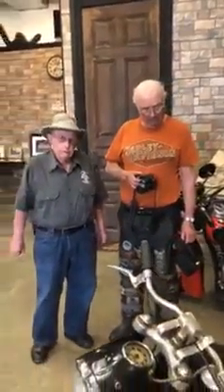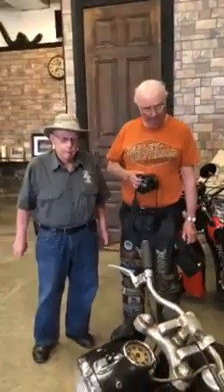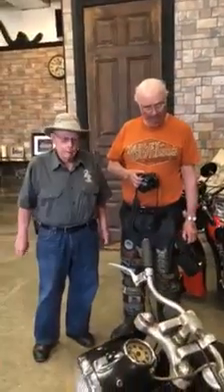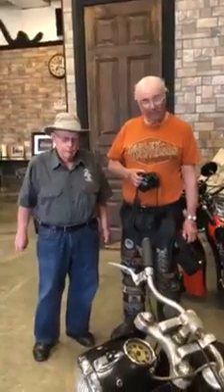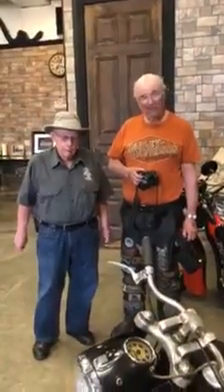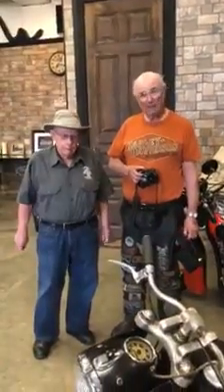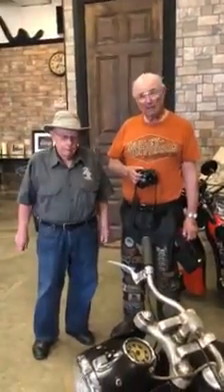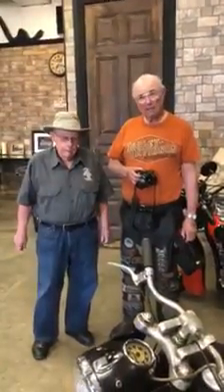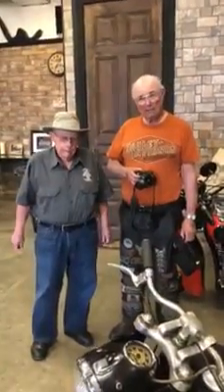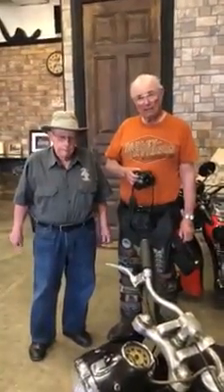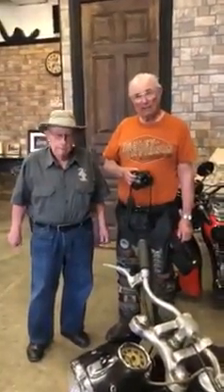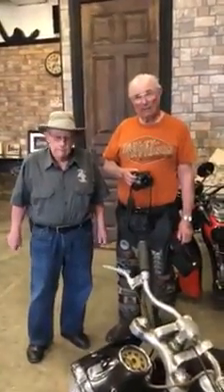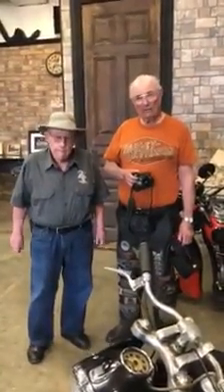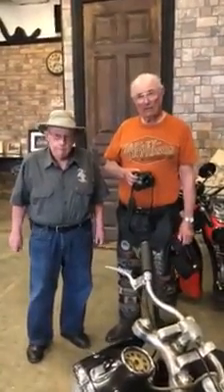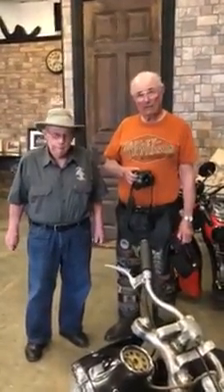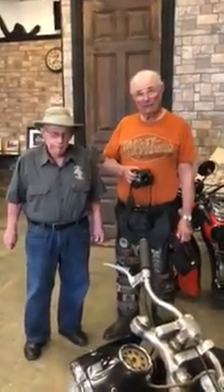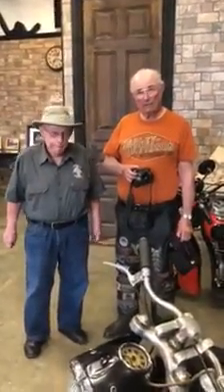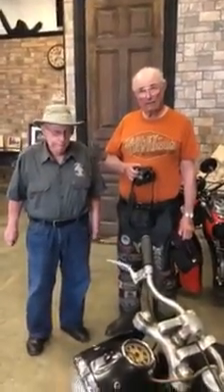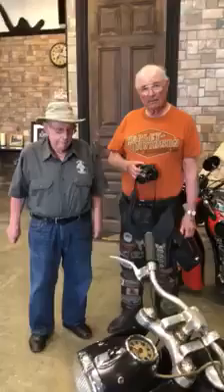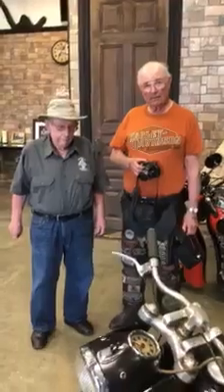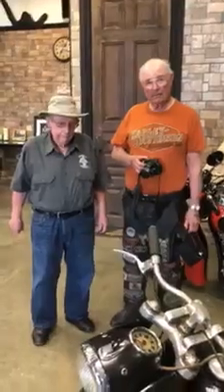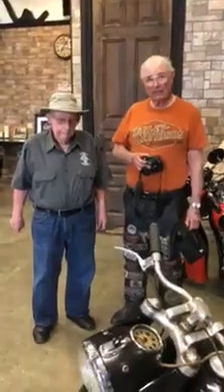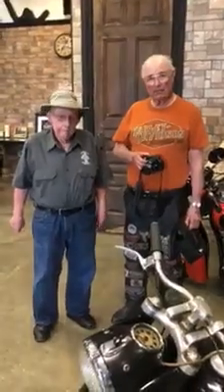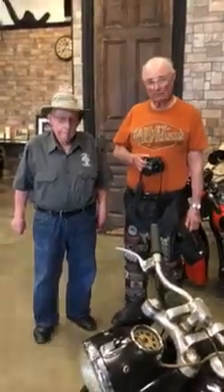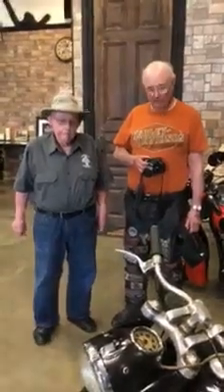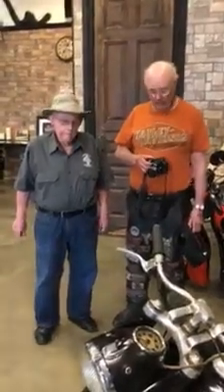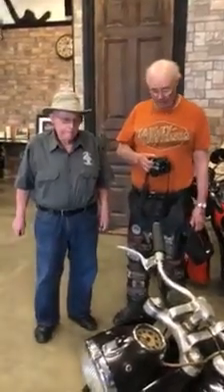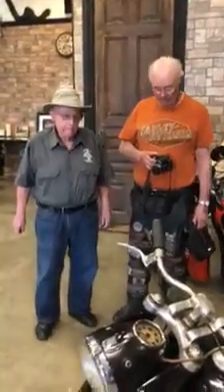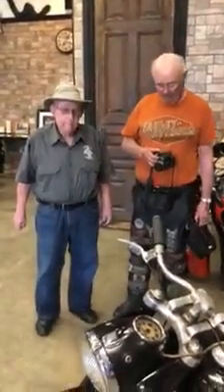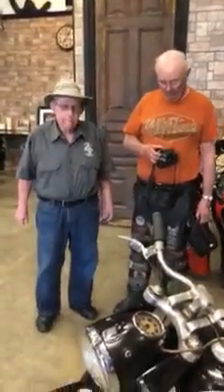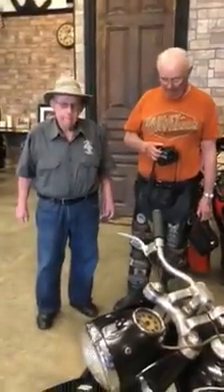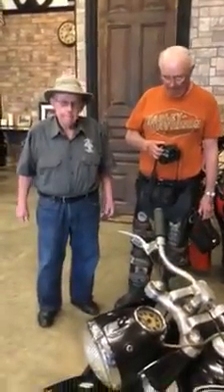Thank you very much. Thank you very much, sir. You've got a wonderful museum here. Thank you.